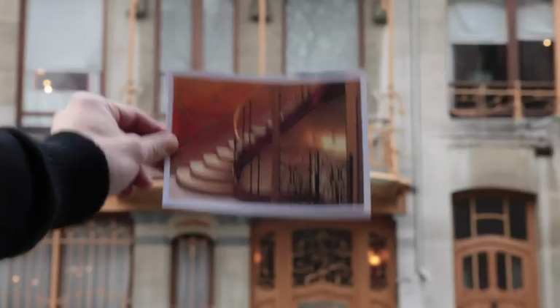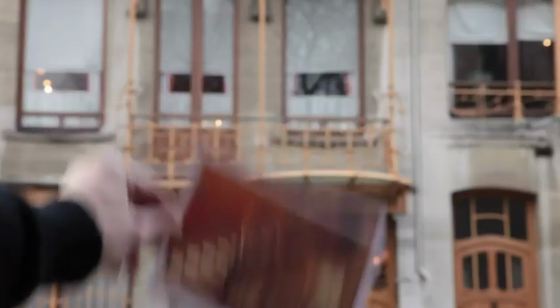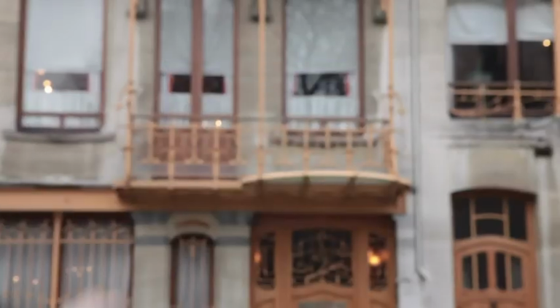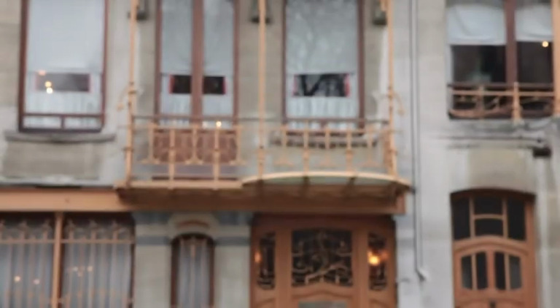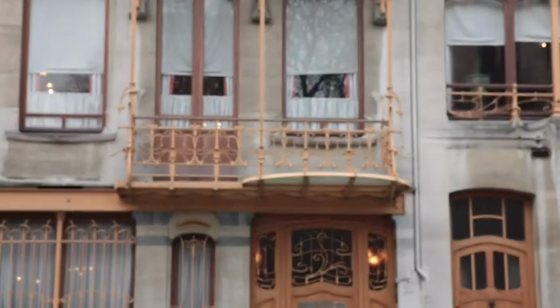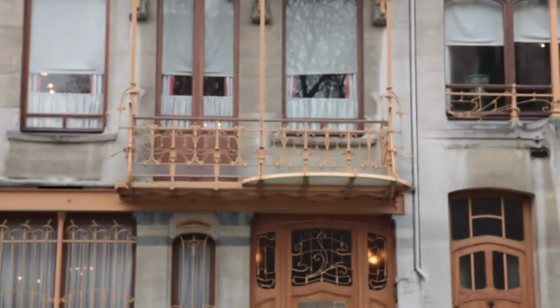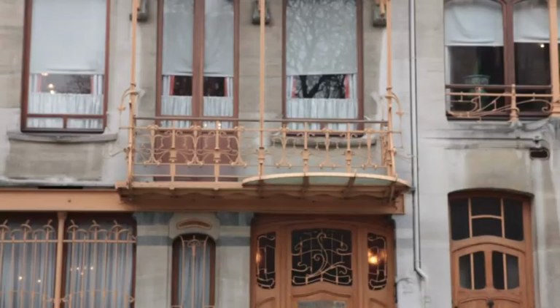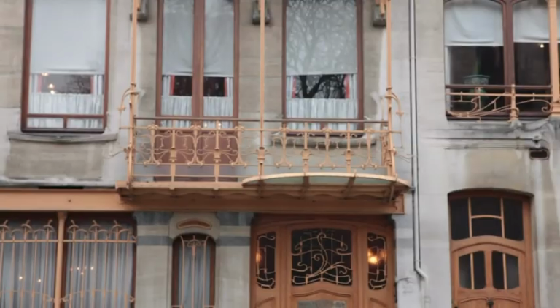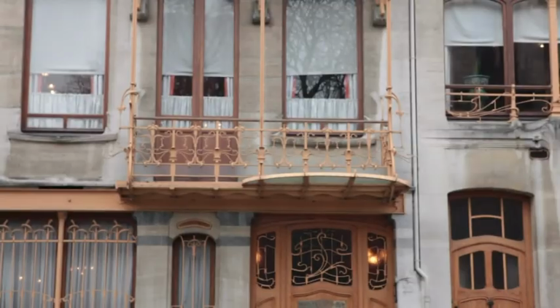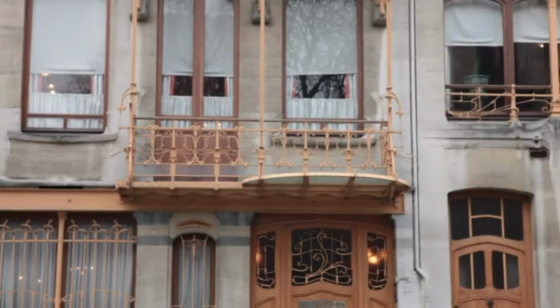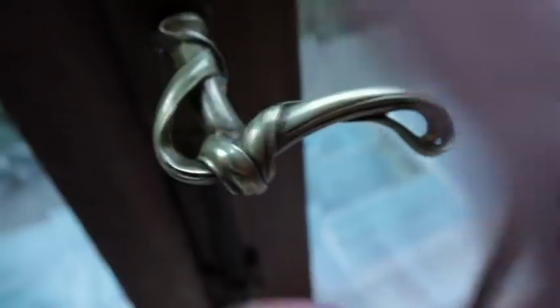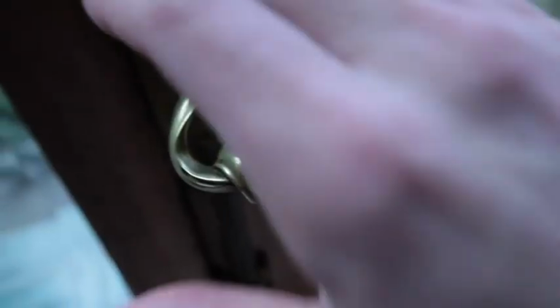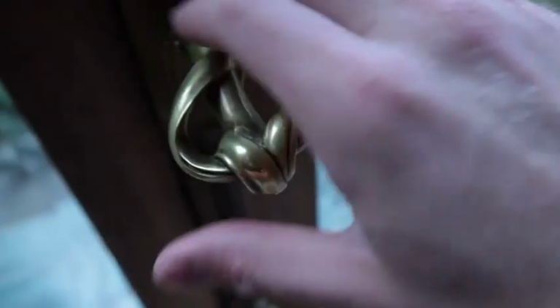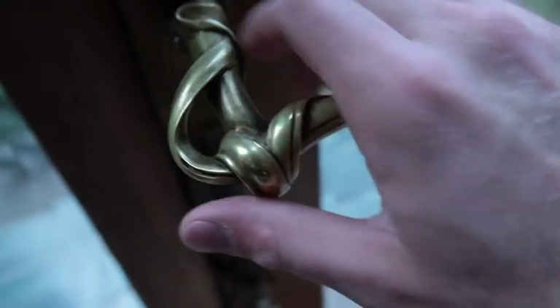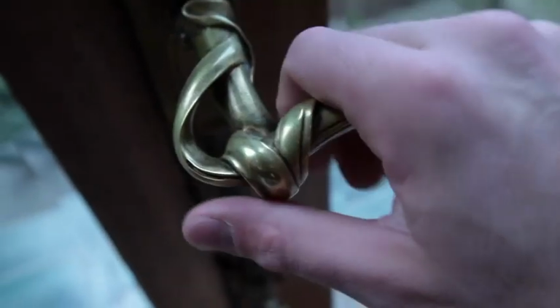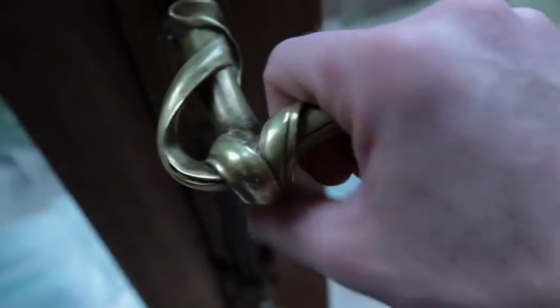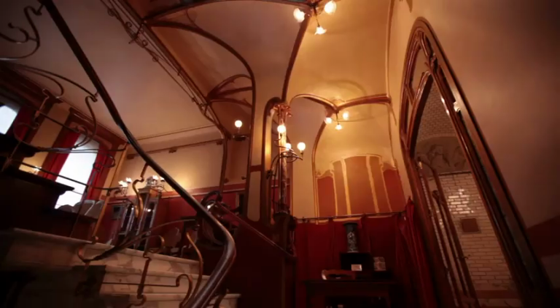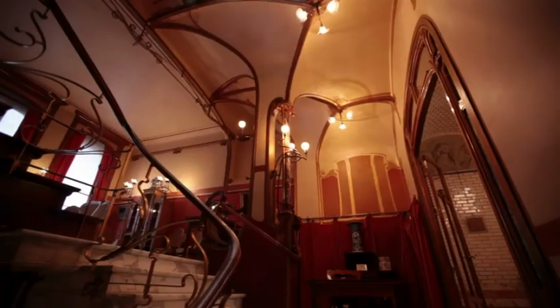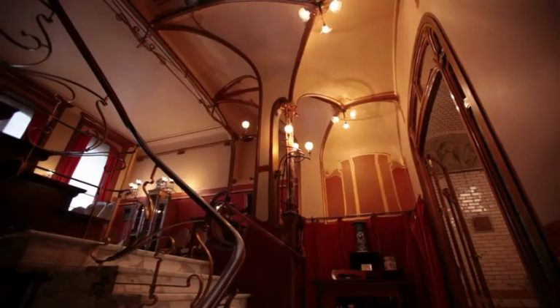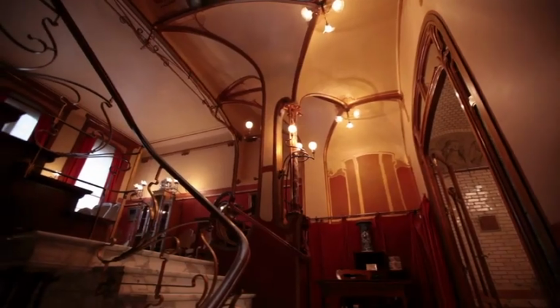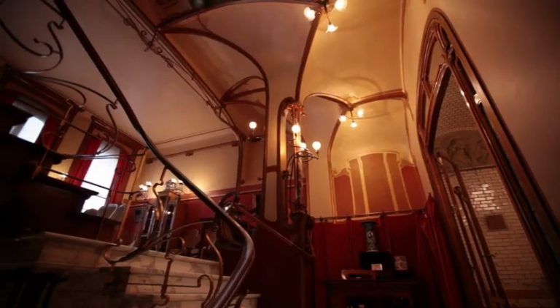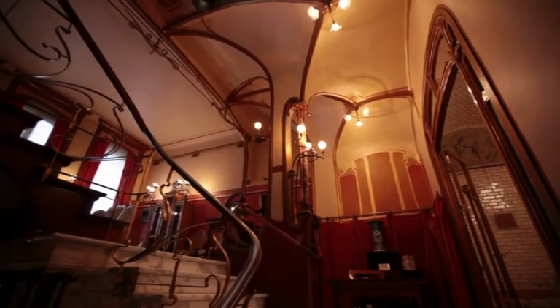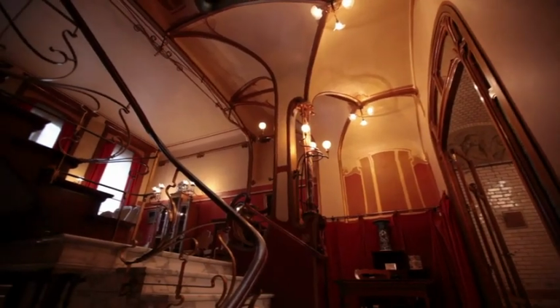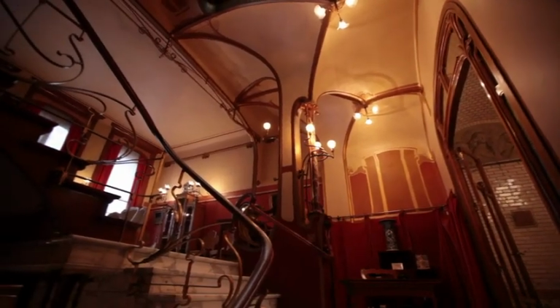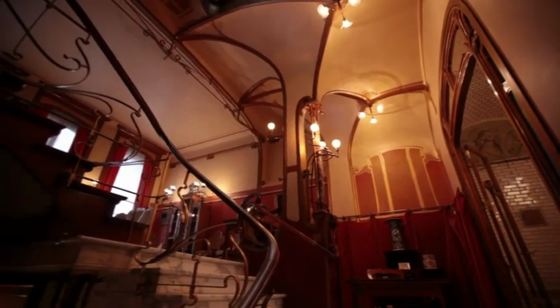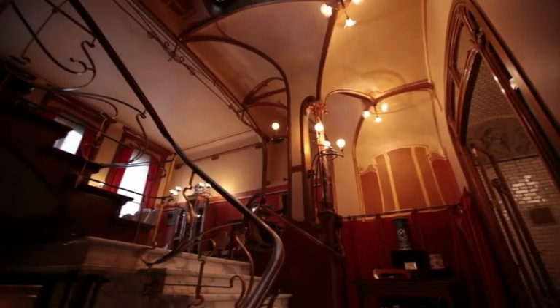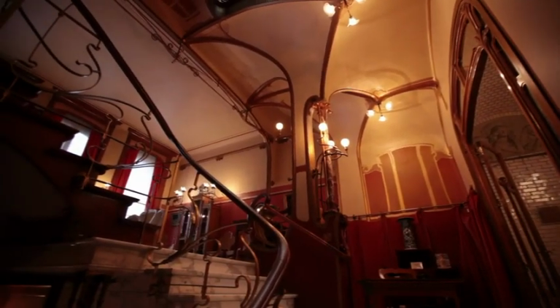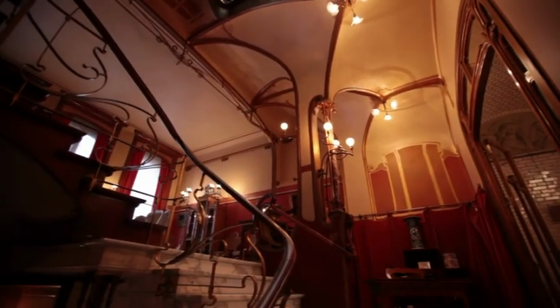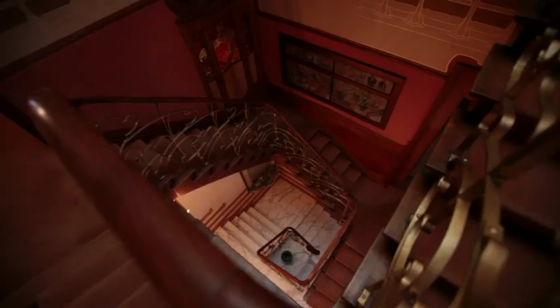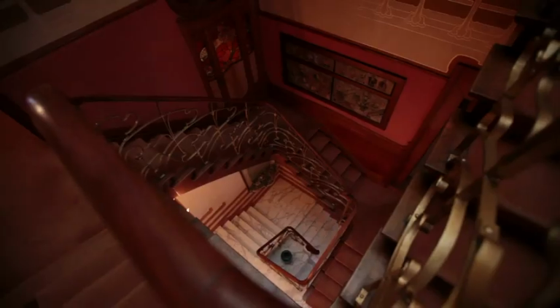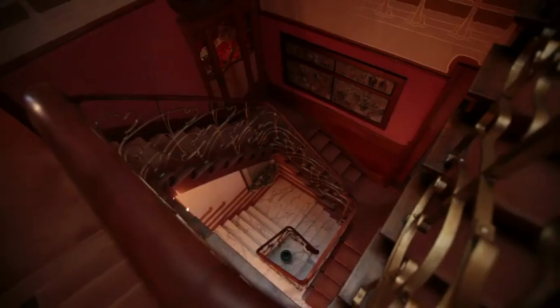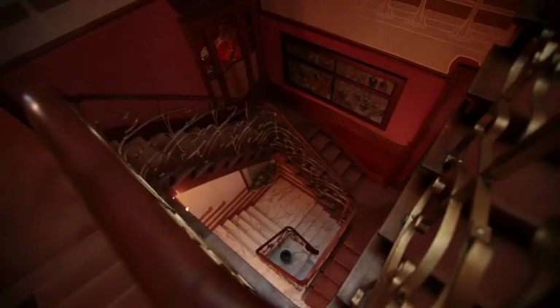His home and studio on the Rue Américaine in Brussels has become a museum, open to visitors every afternoon.